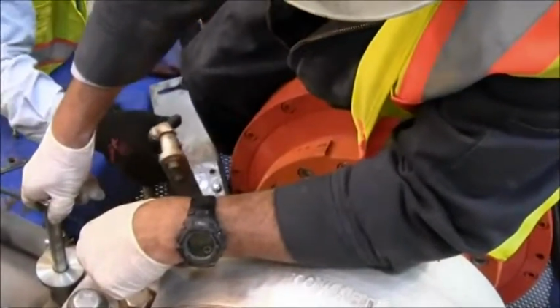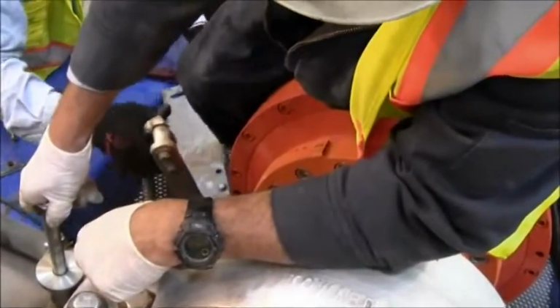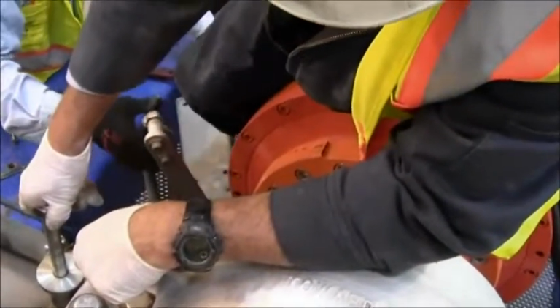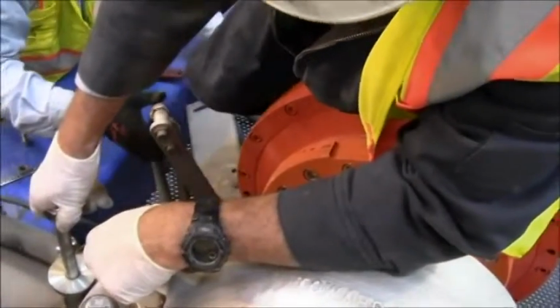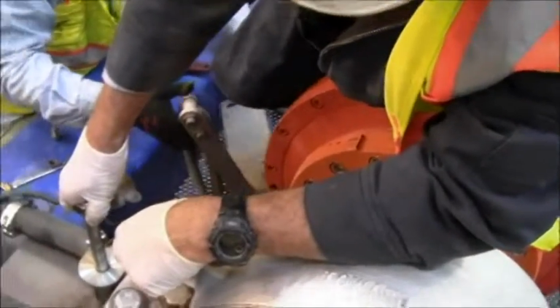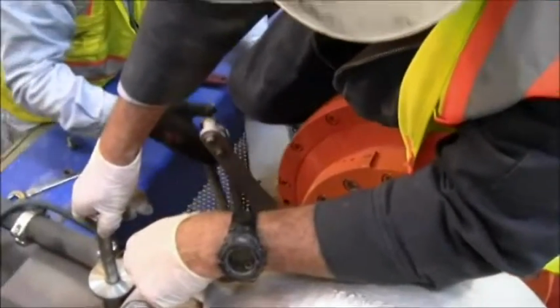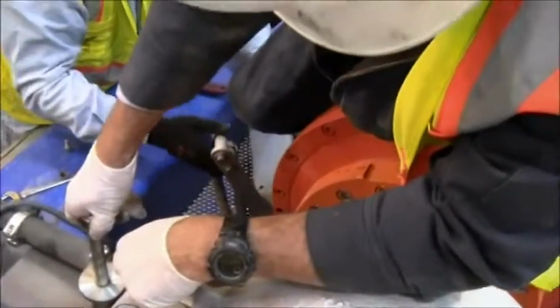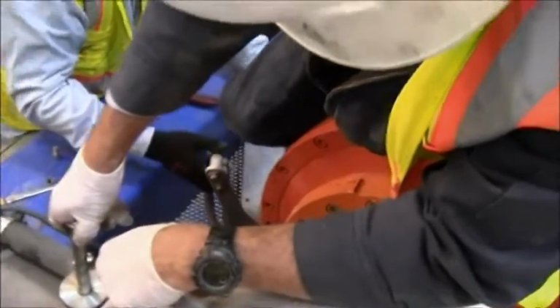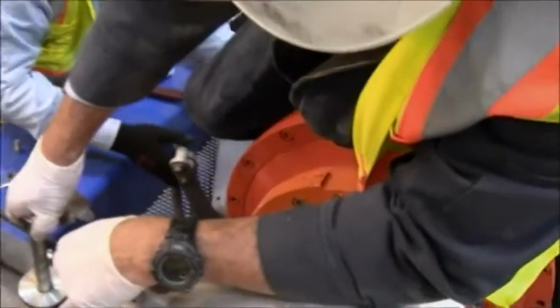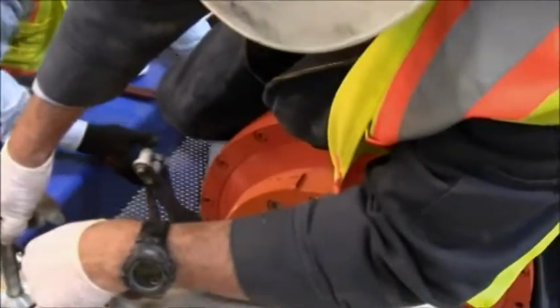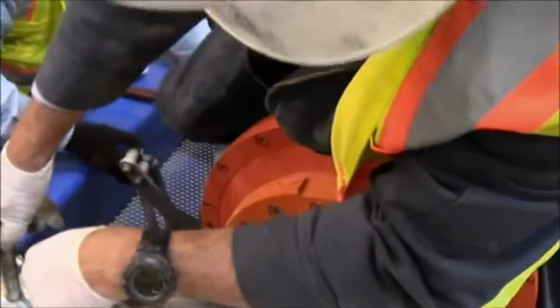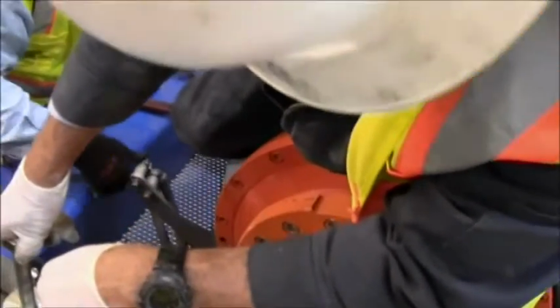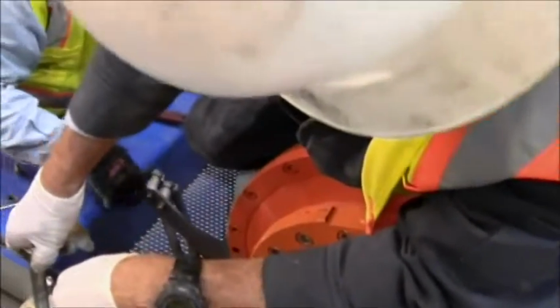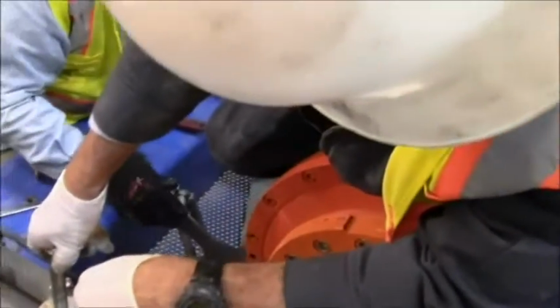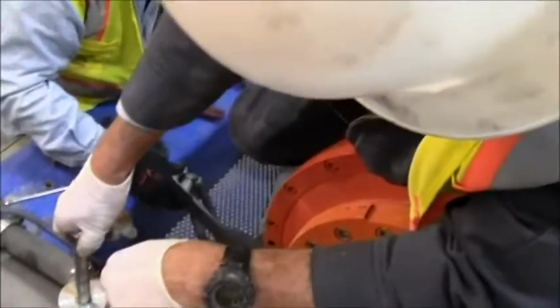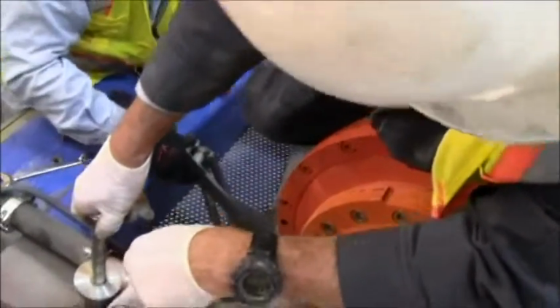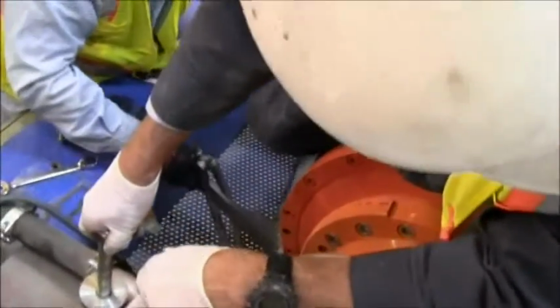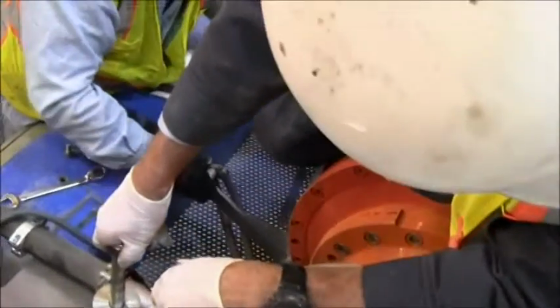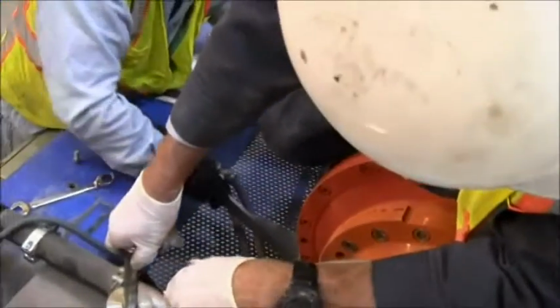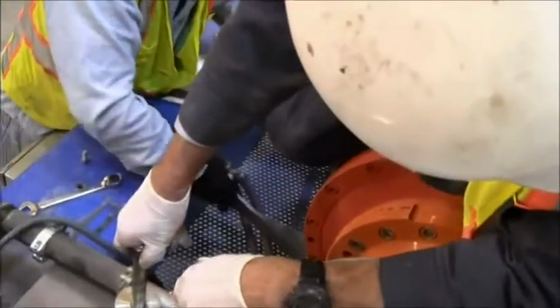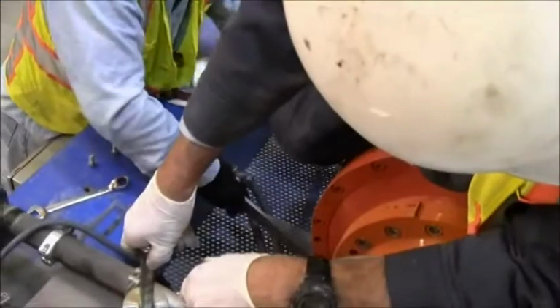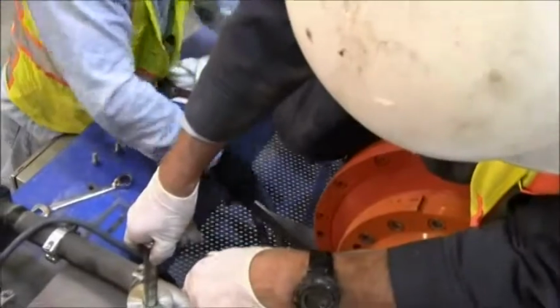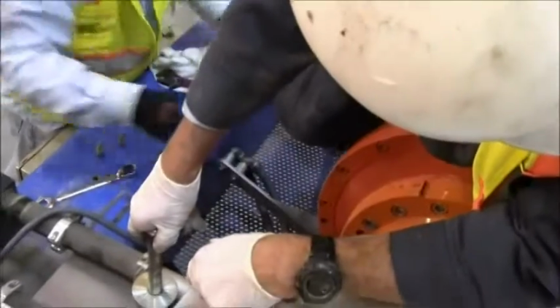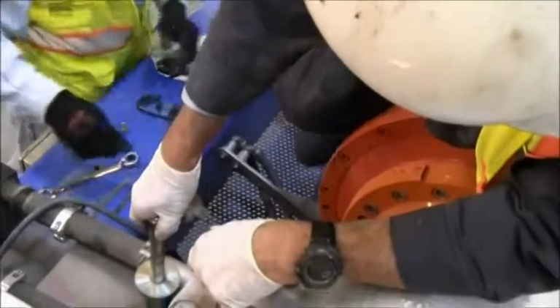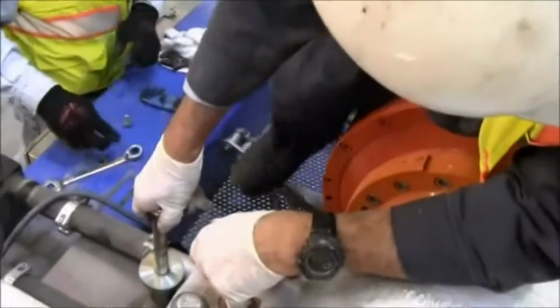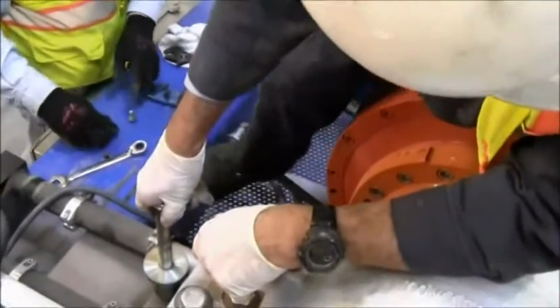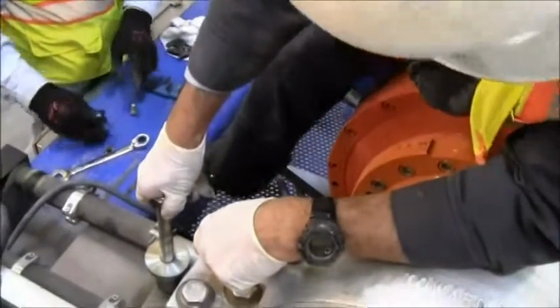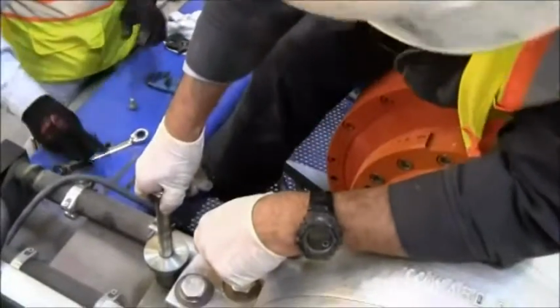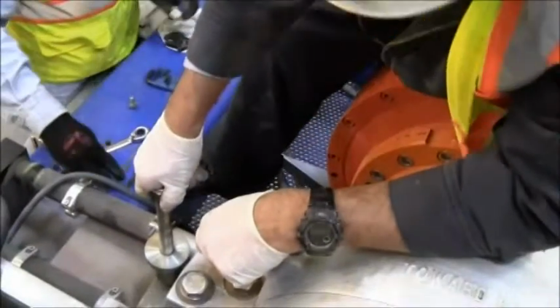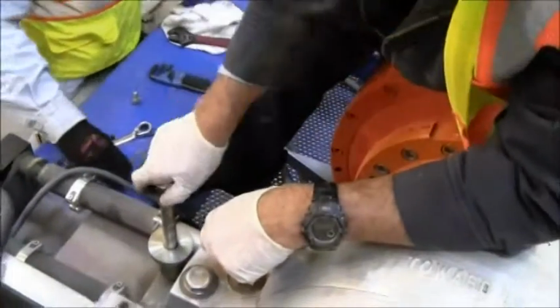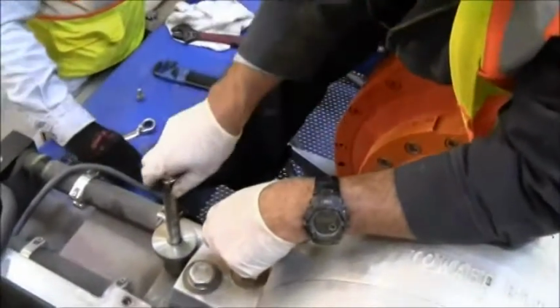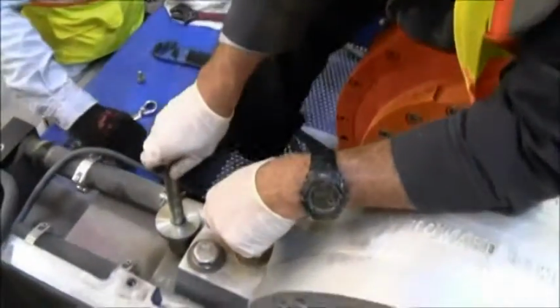I'll just take this and lay it down inside here. I'm going to put the bolts back in the hose.